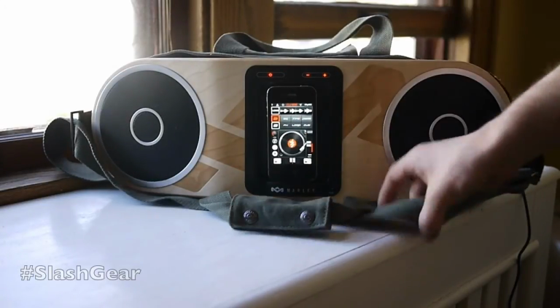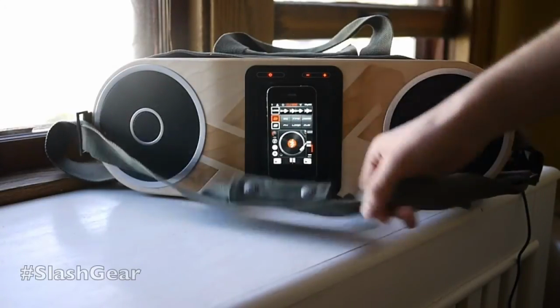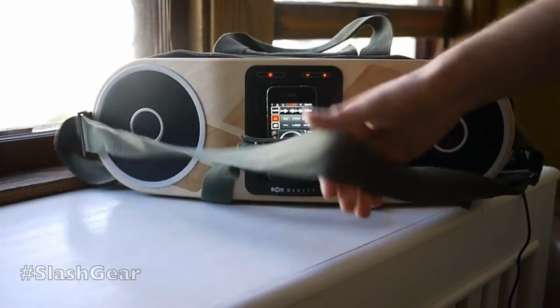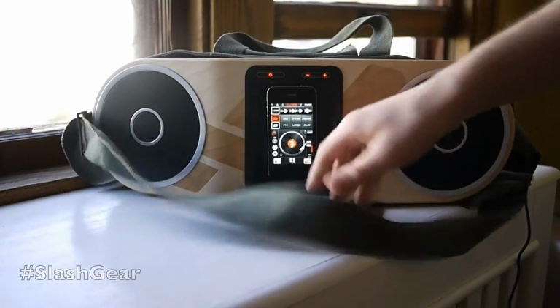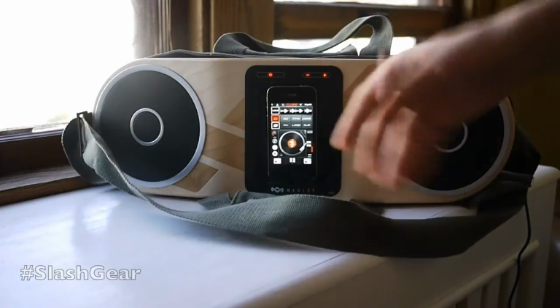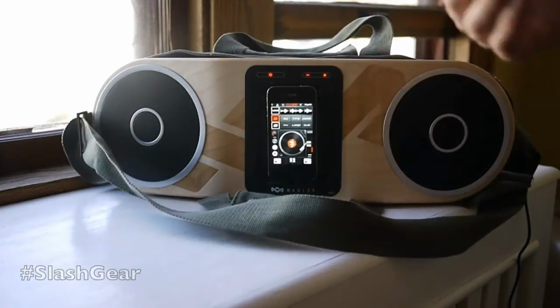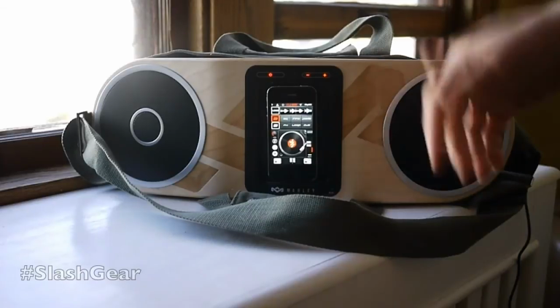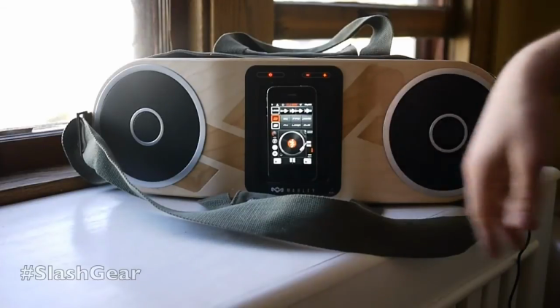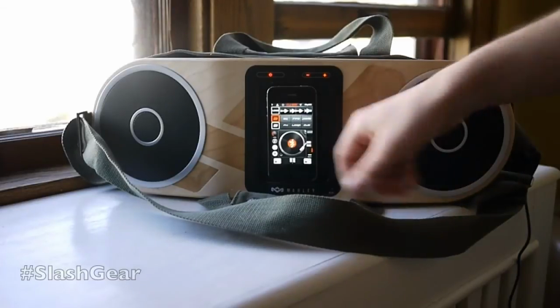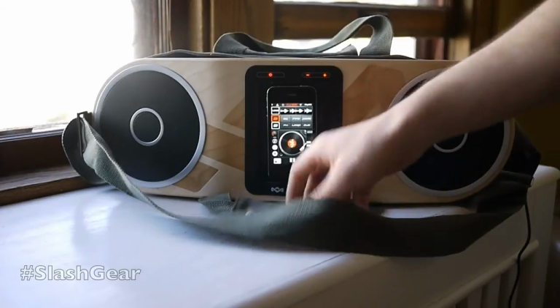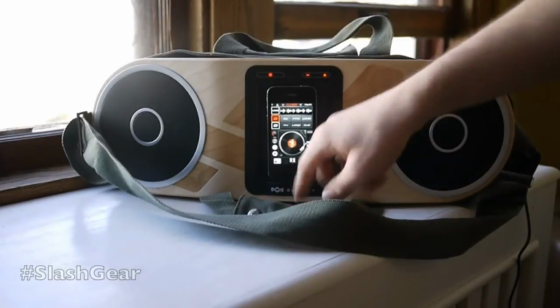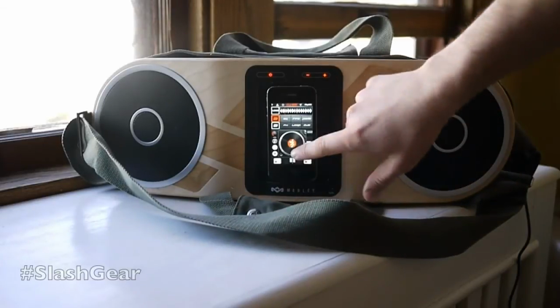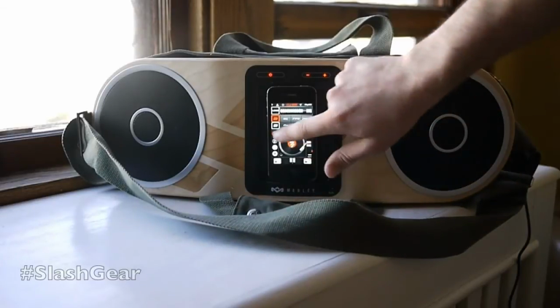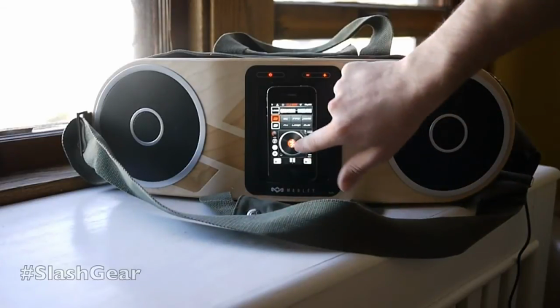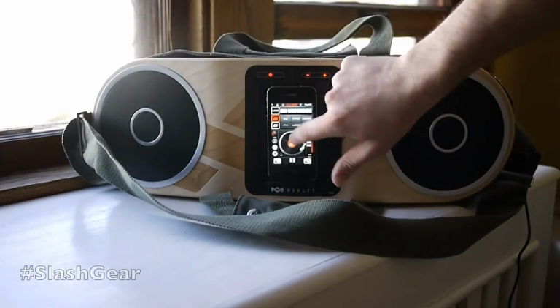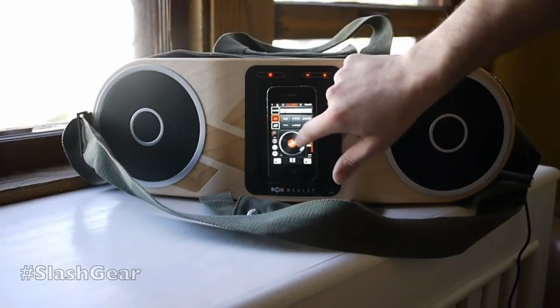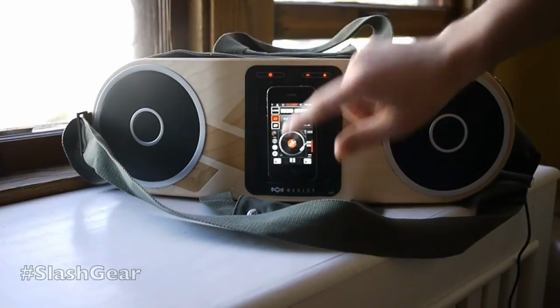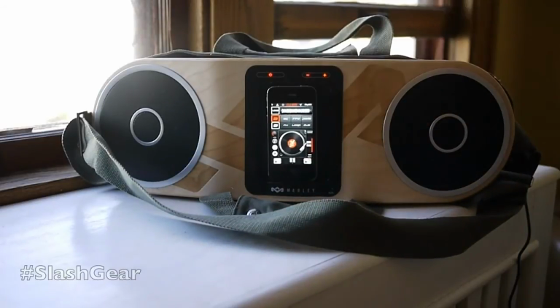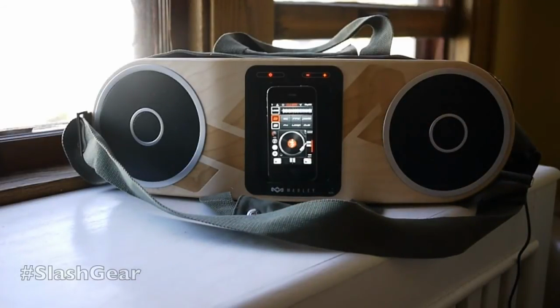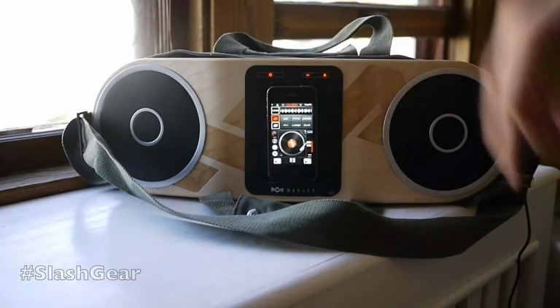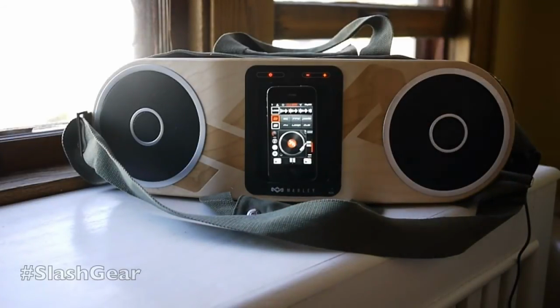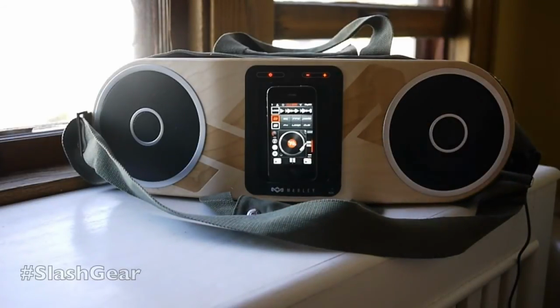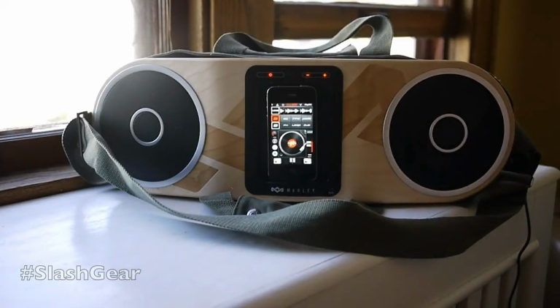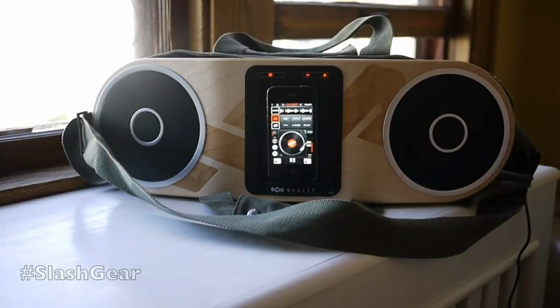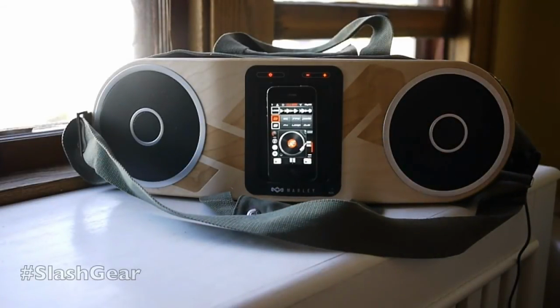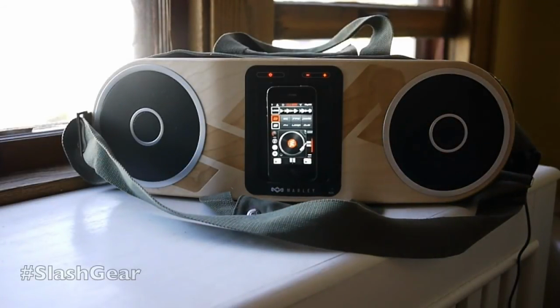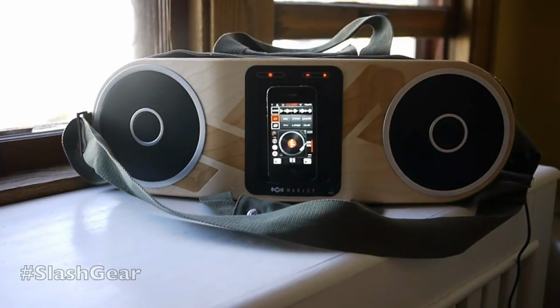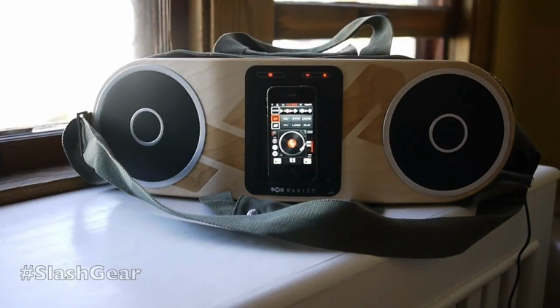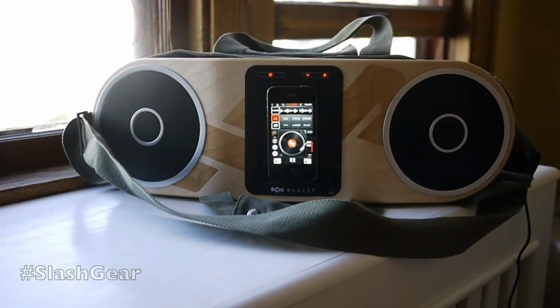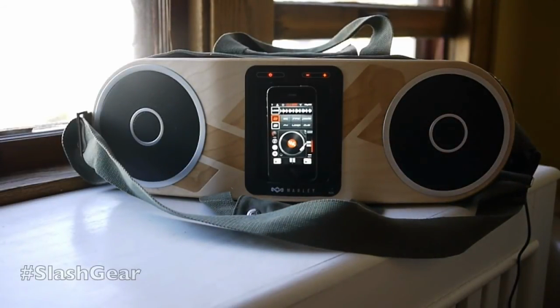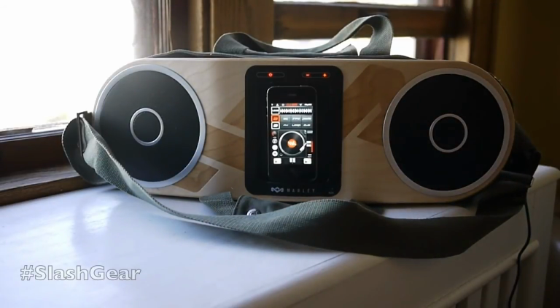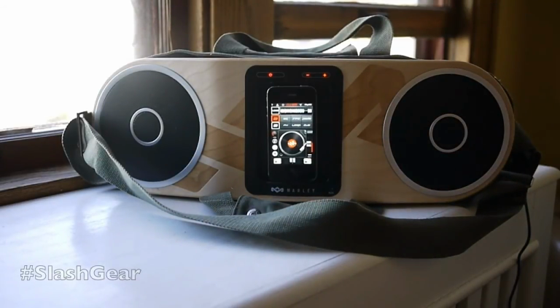String it over your shoulder, start rolling on the street. Pretty cool stuff.